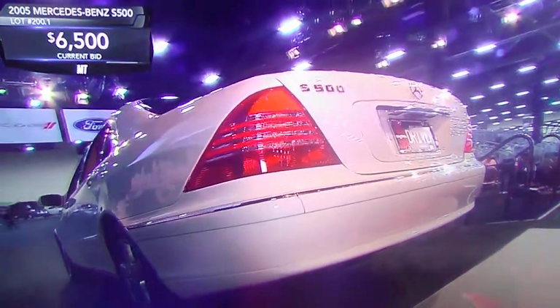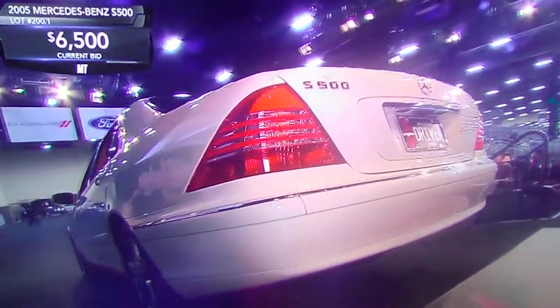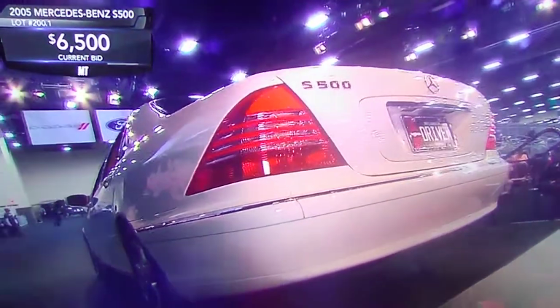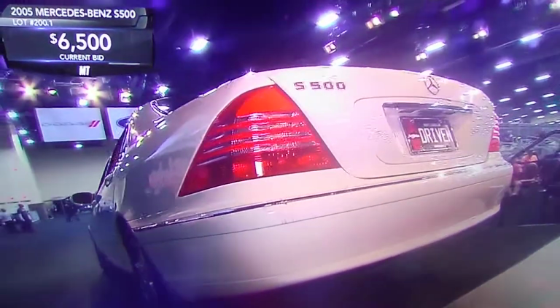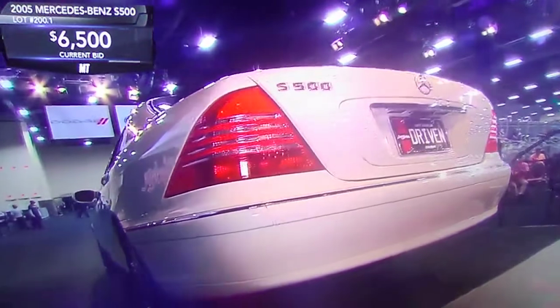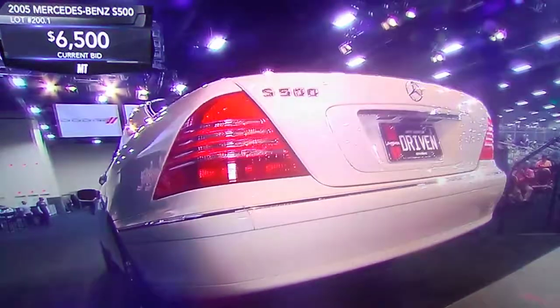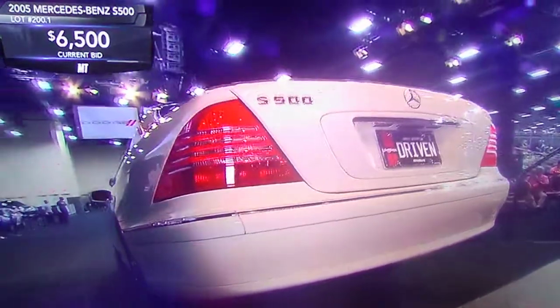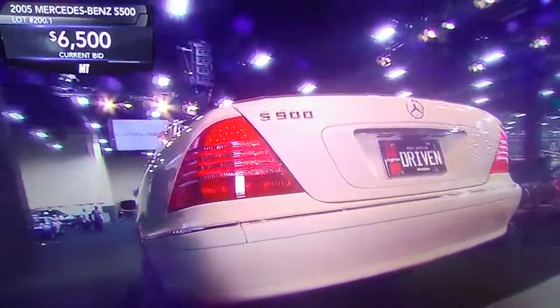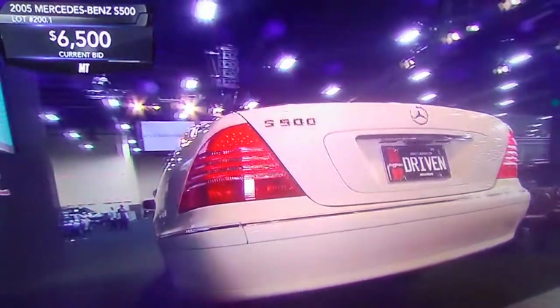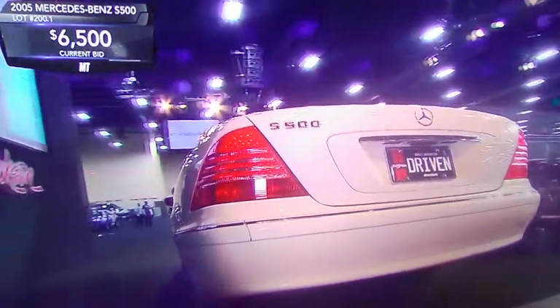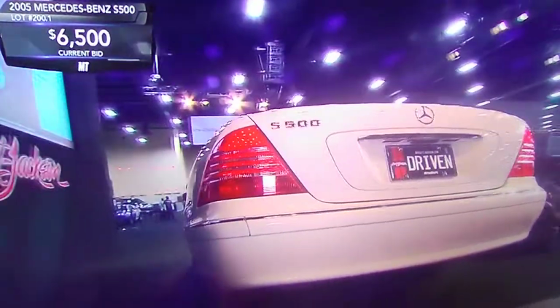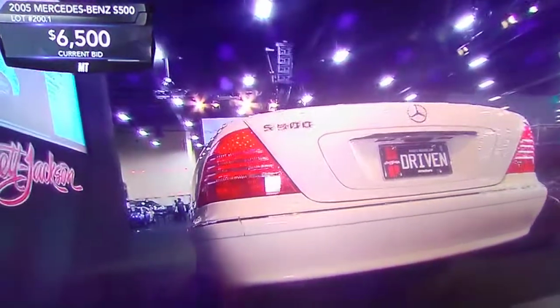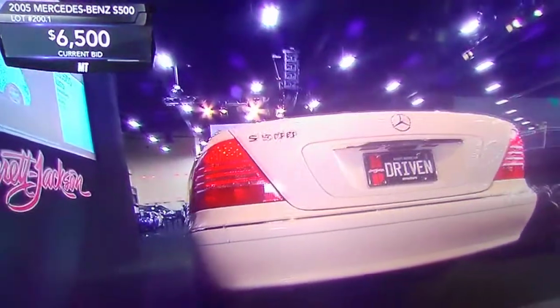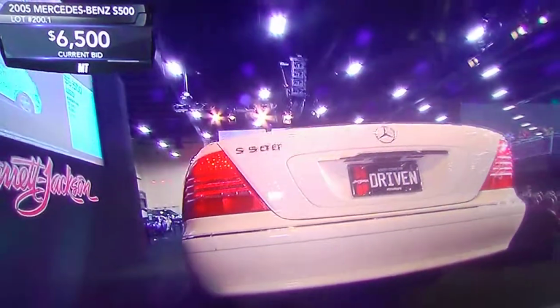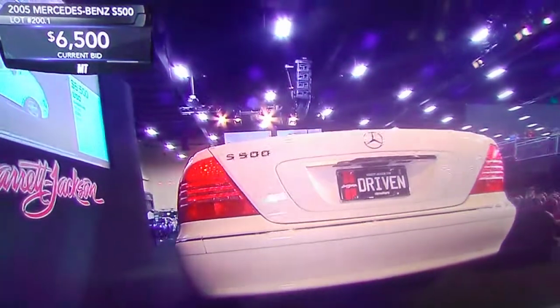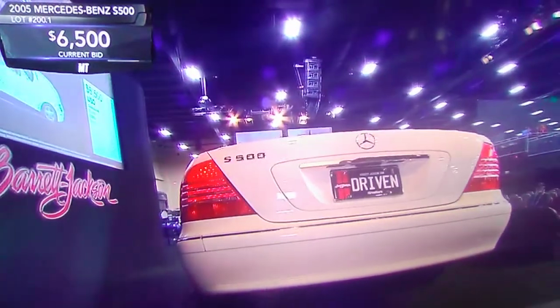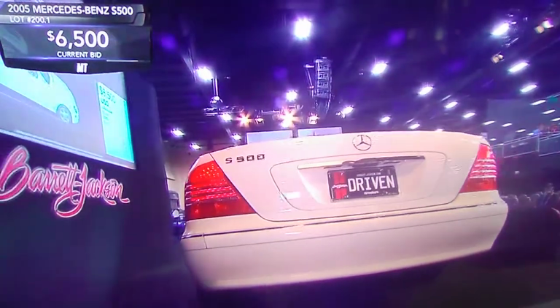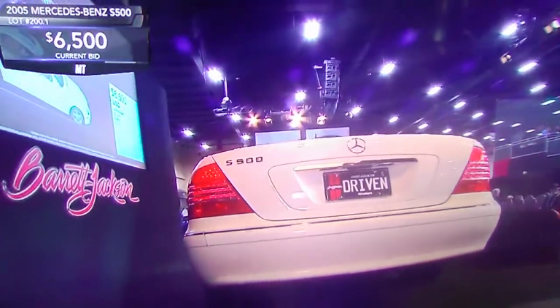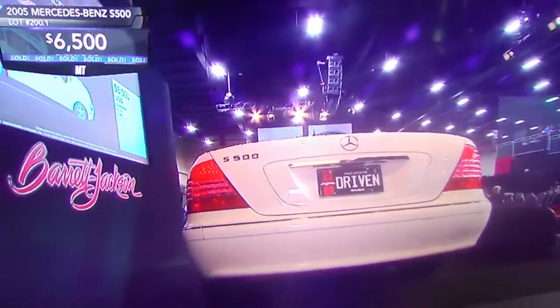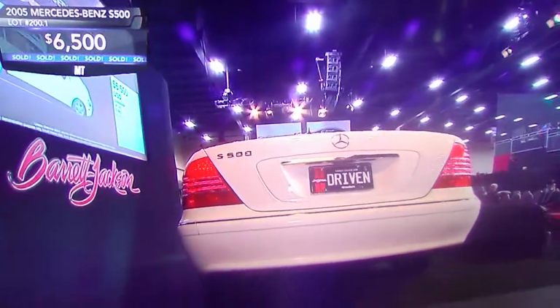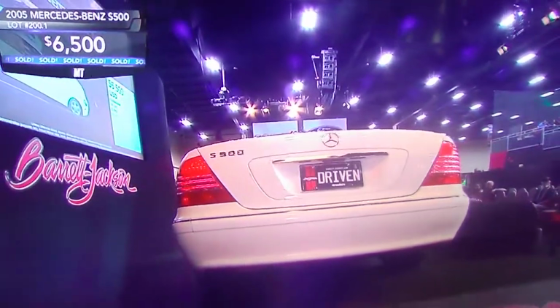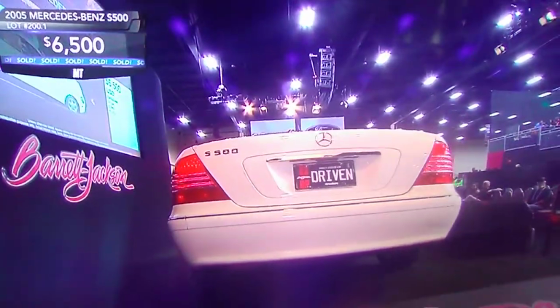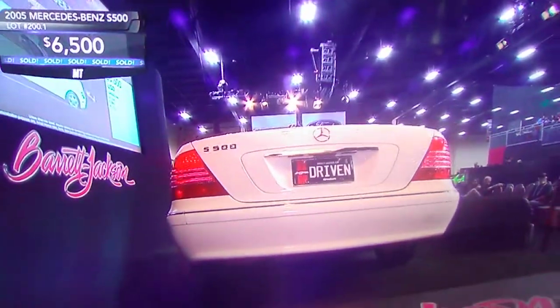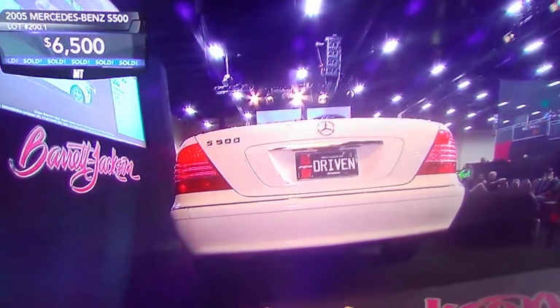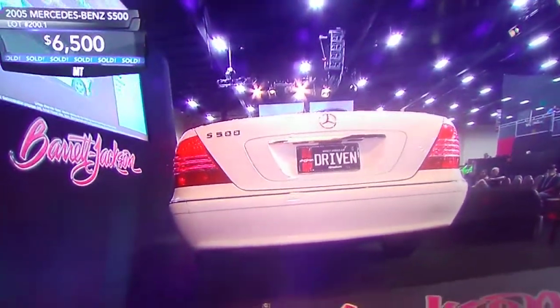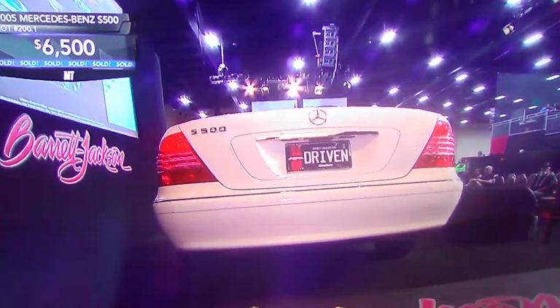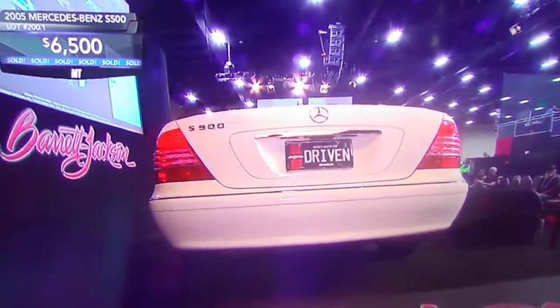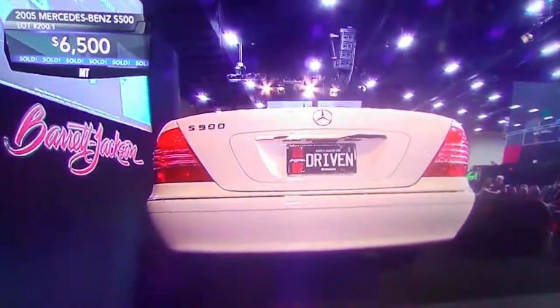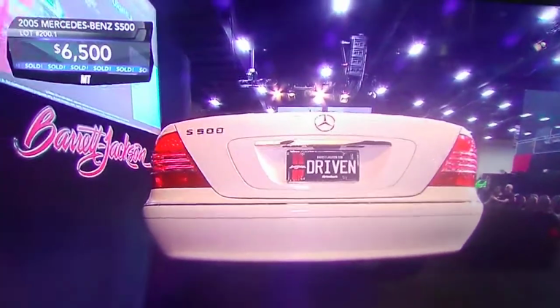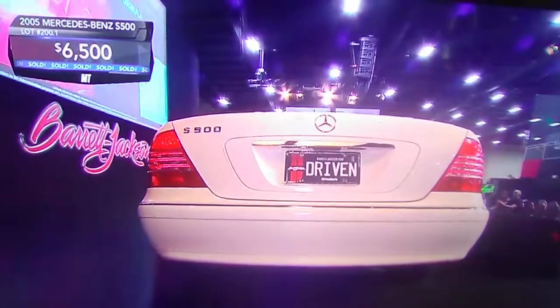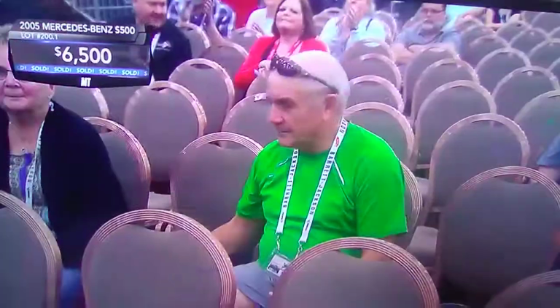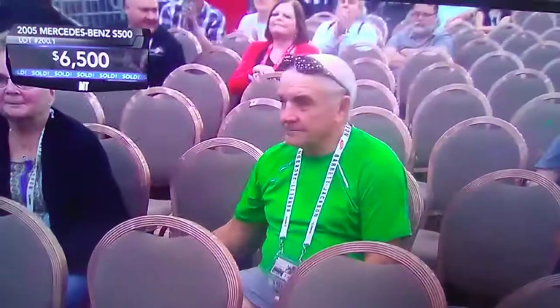This was nearly $100,000 new, and now it's $6,500 — wow.